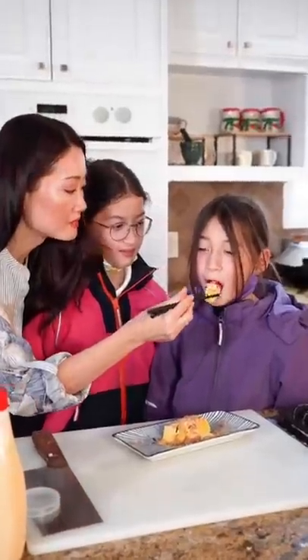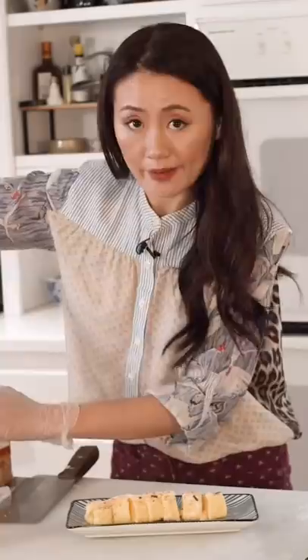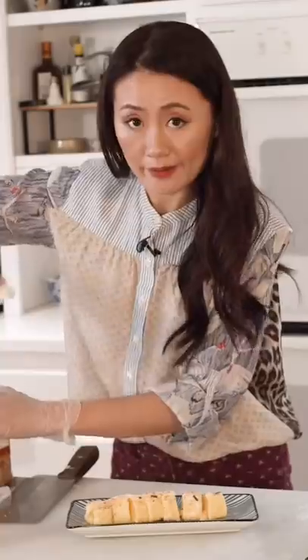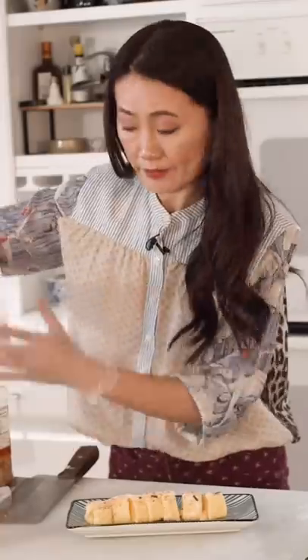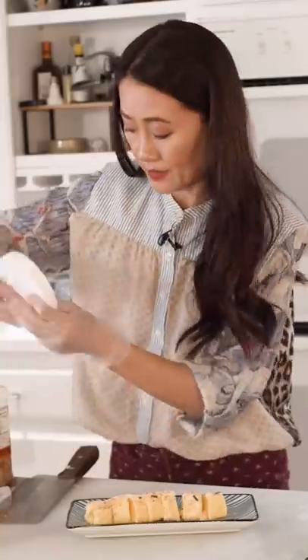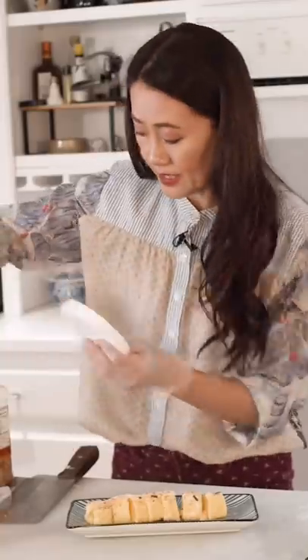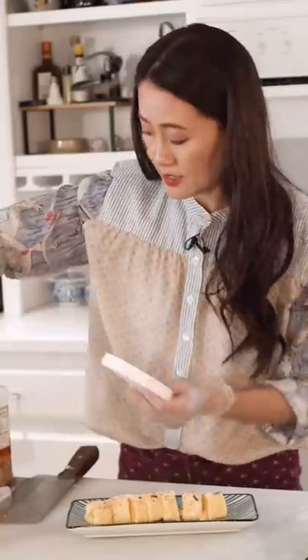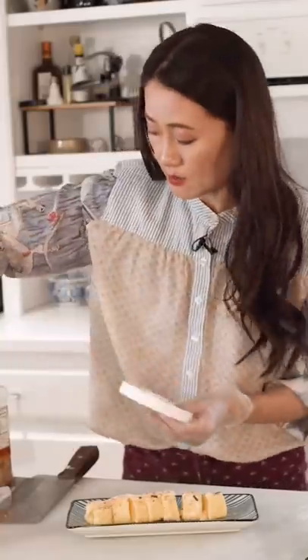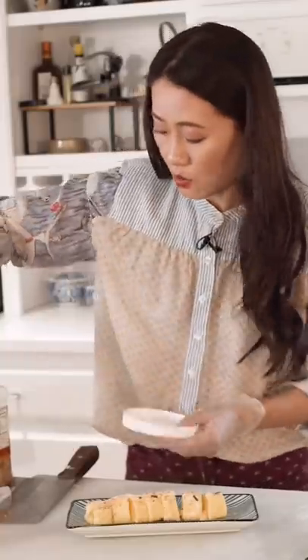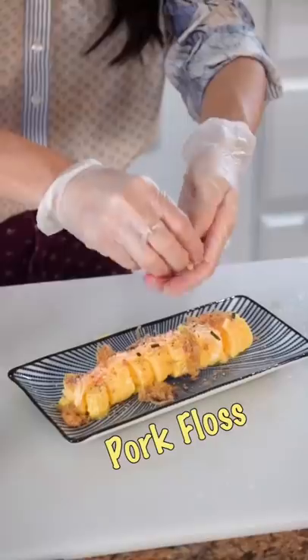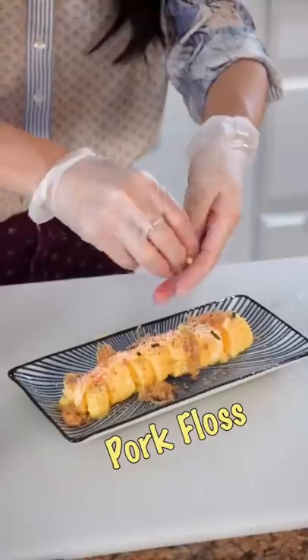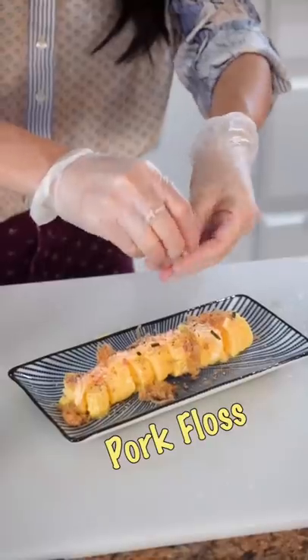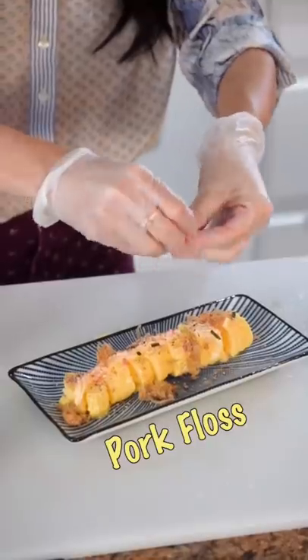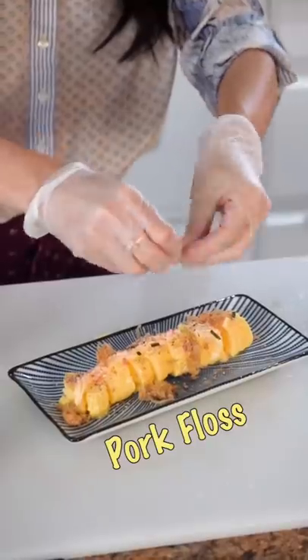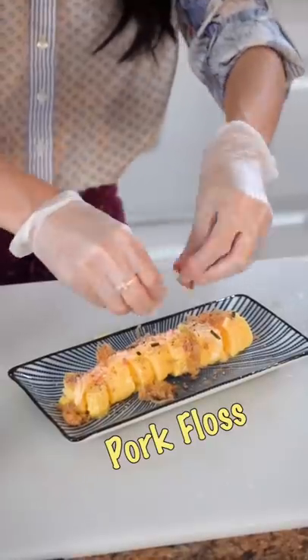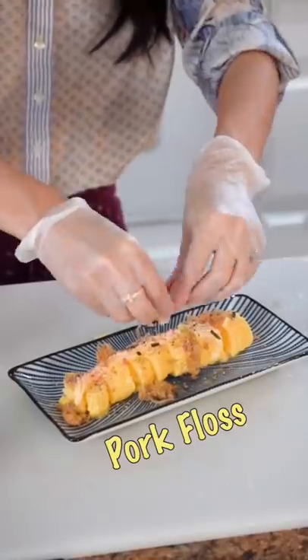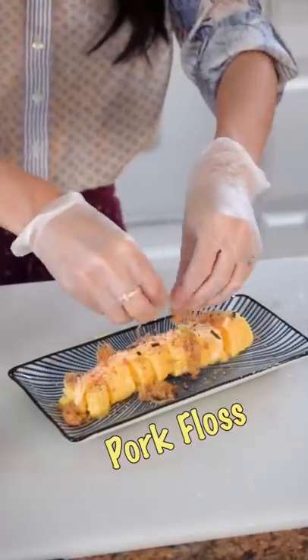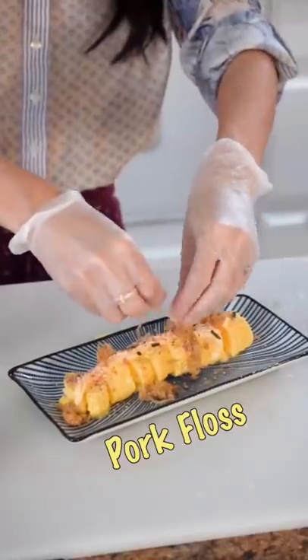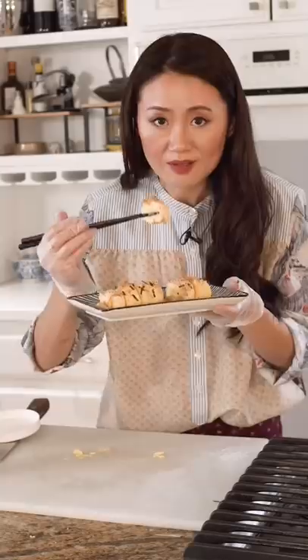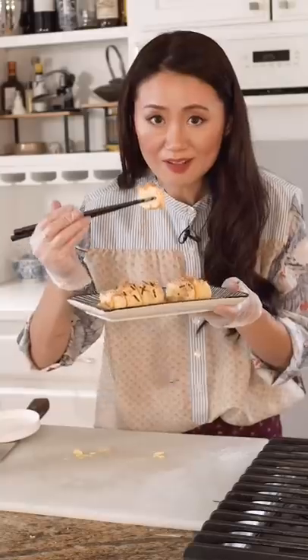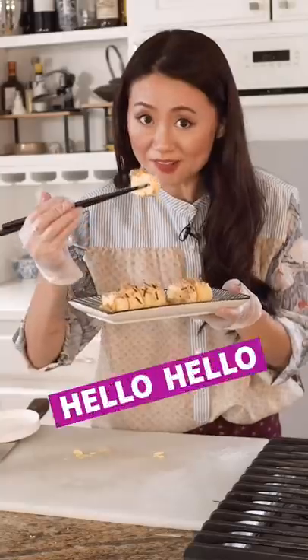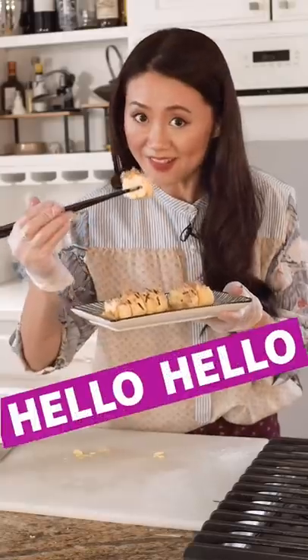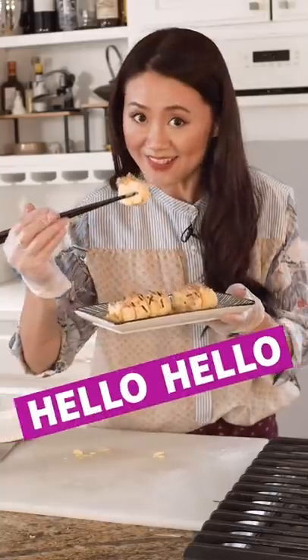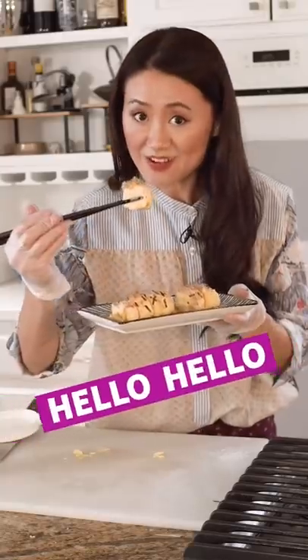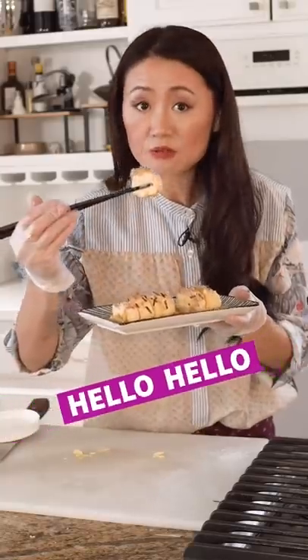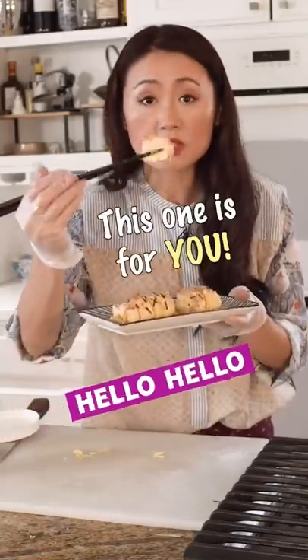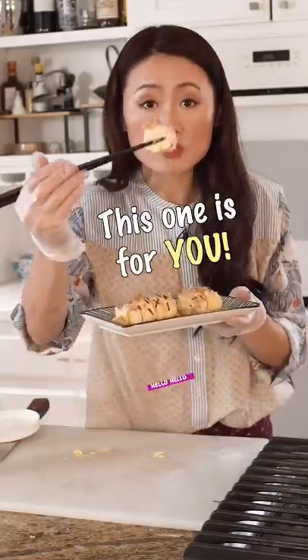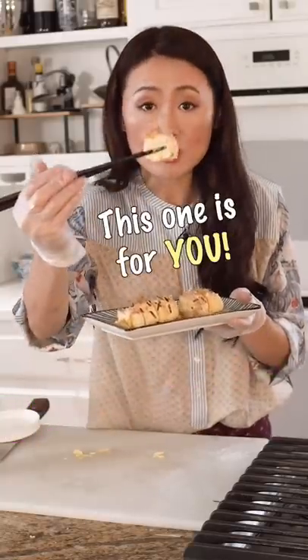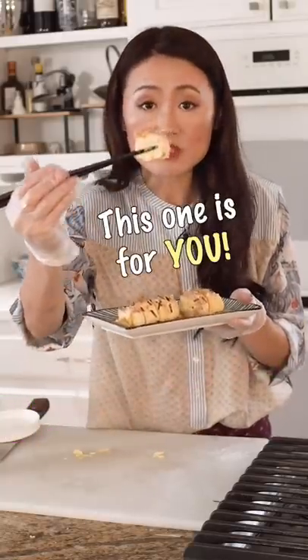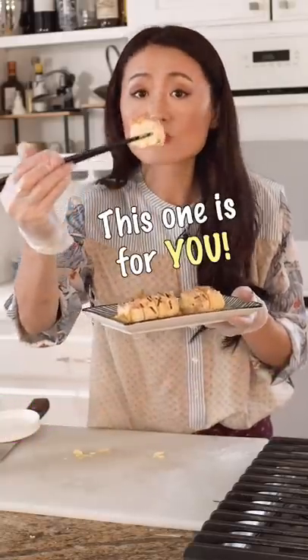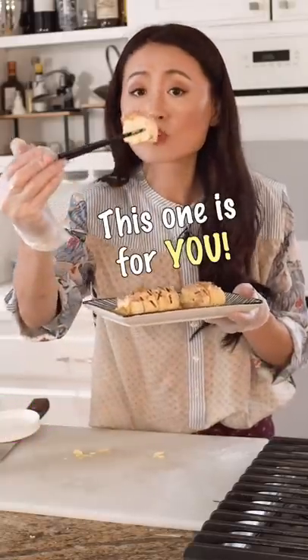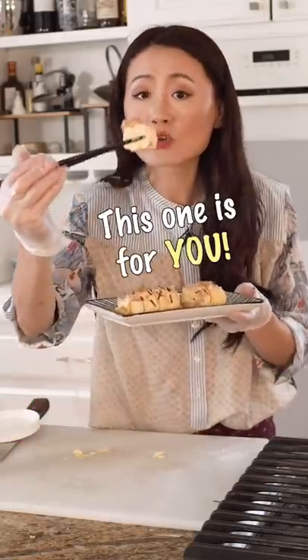And if you like some pork floss, this one is for you.